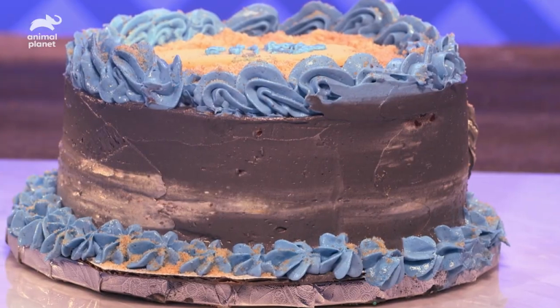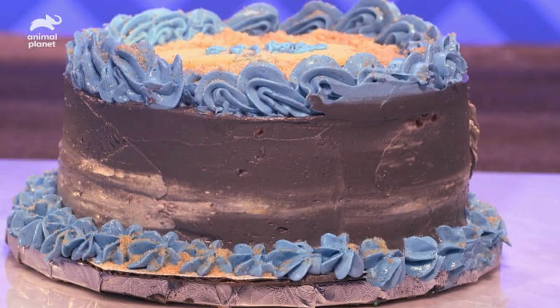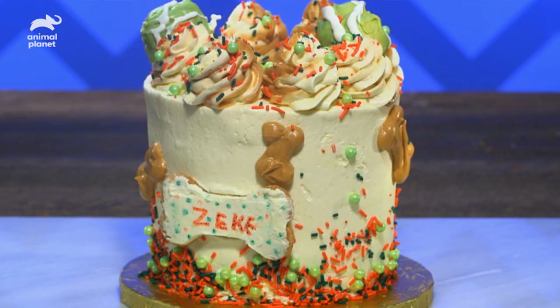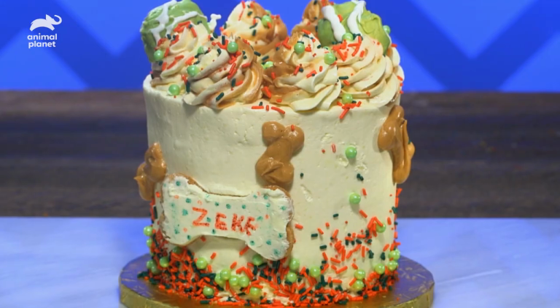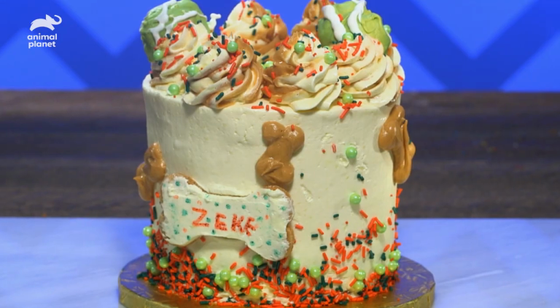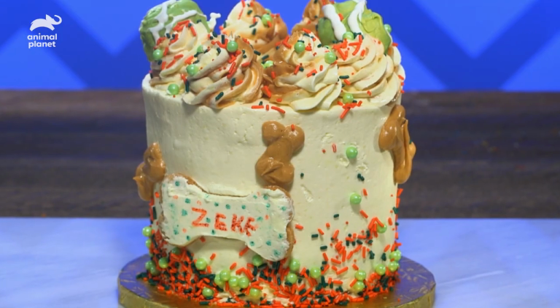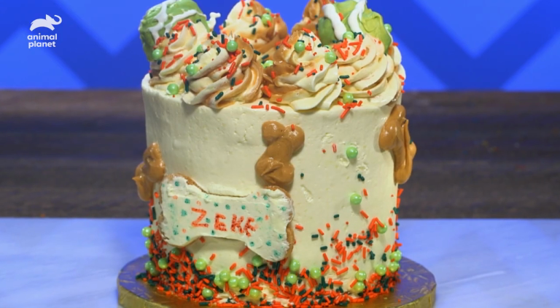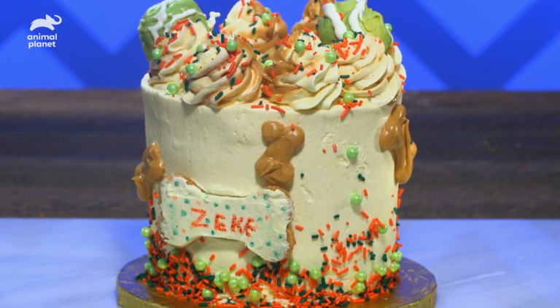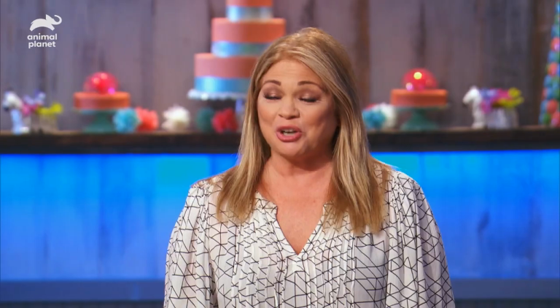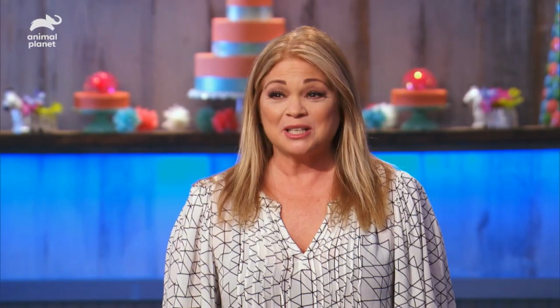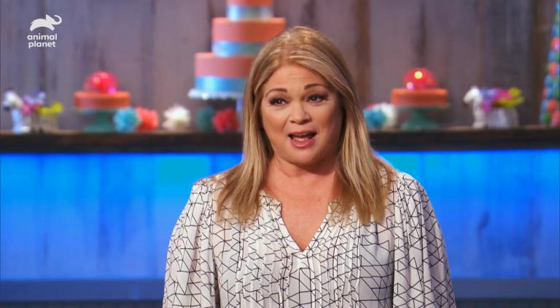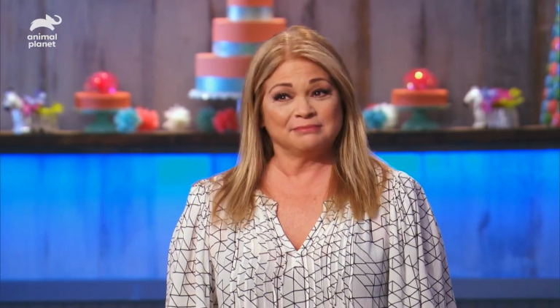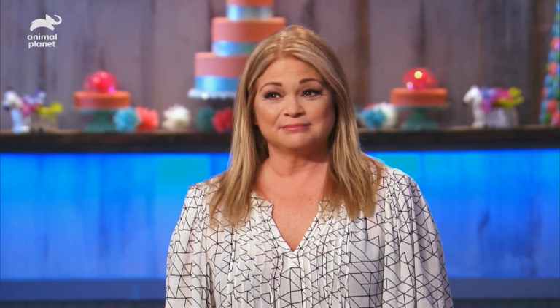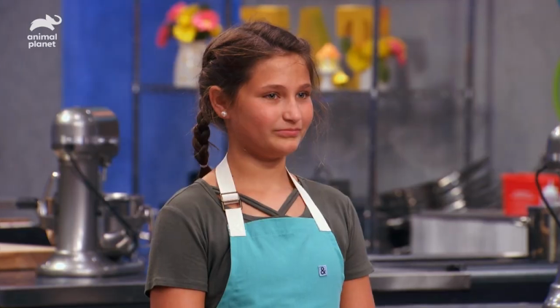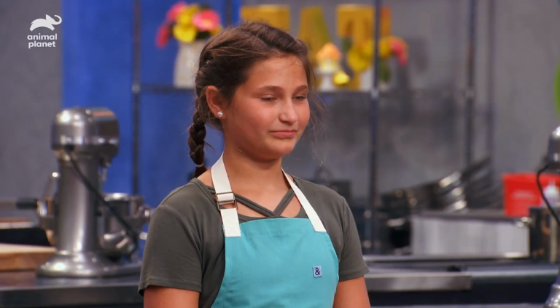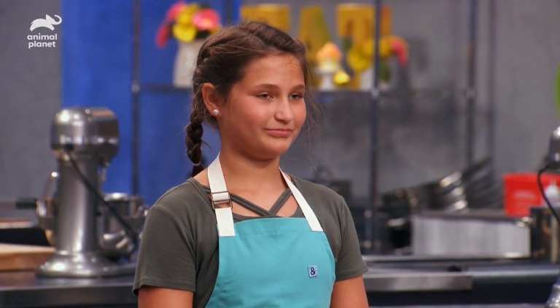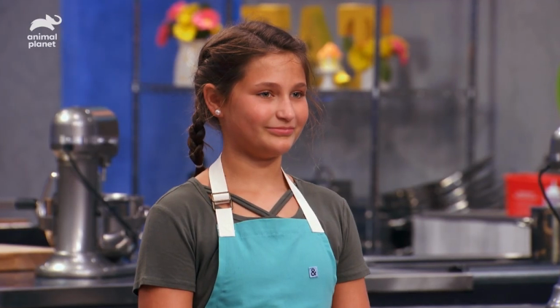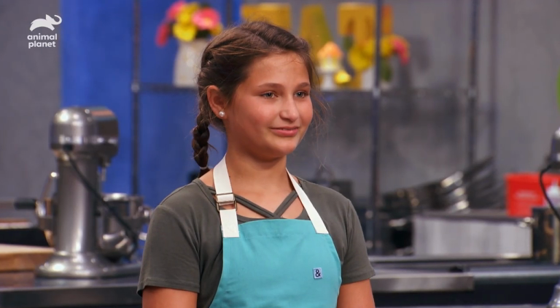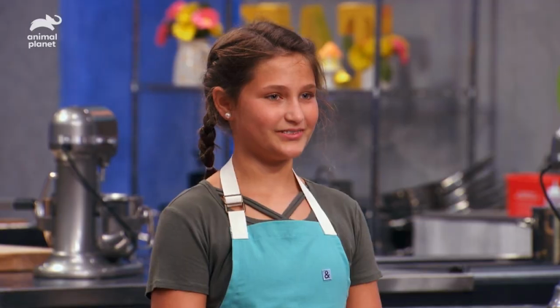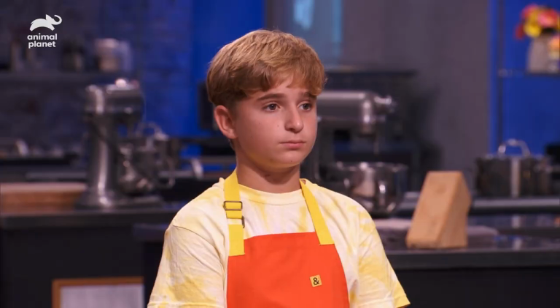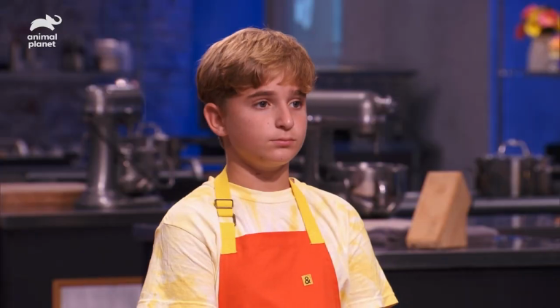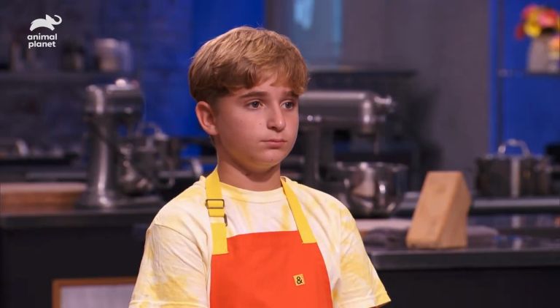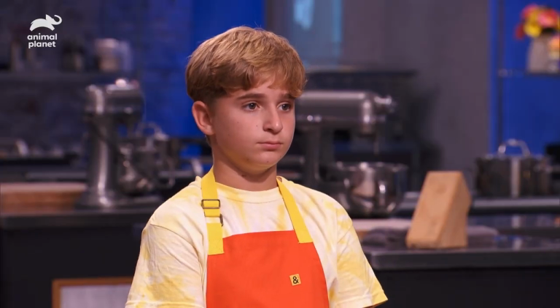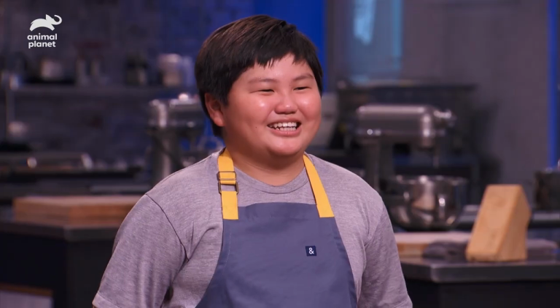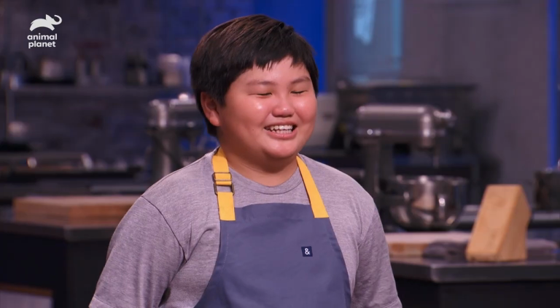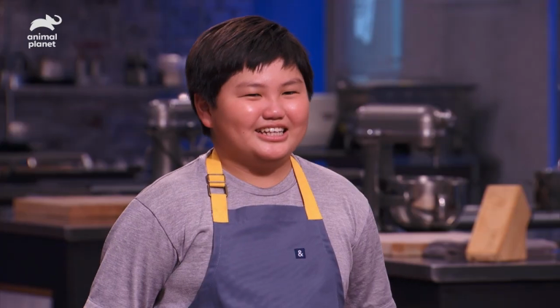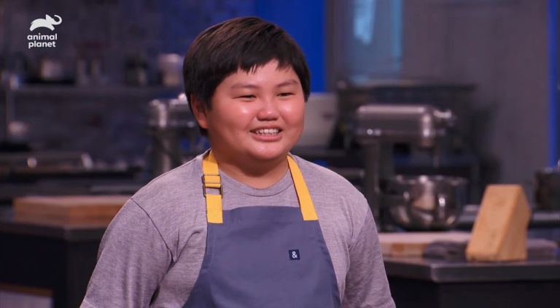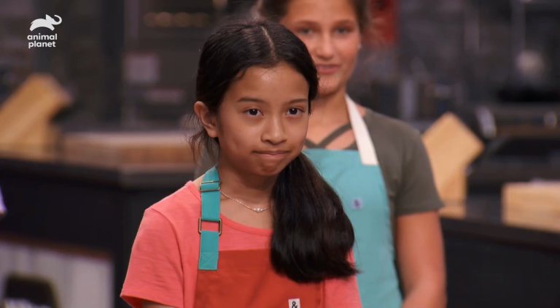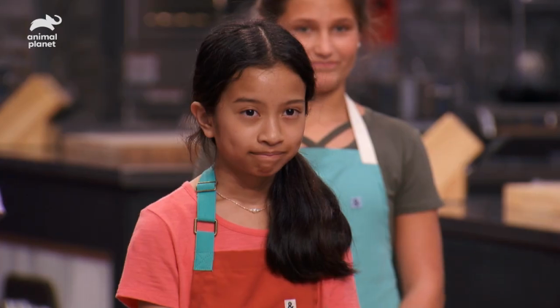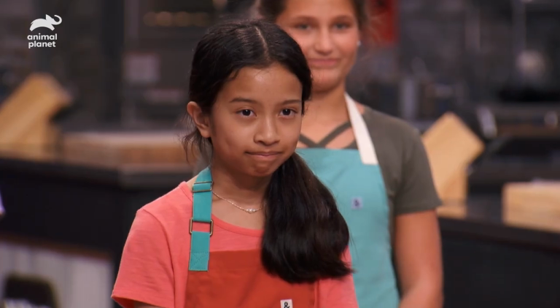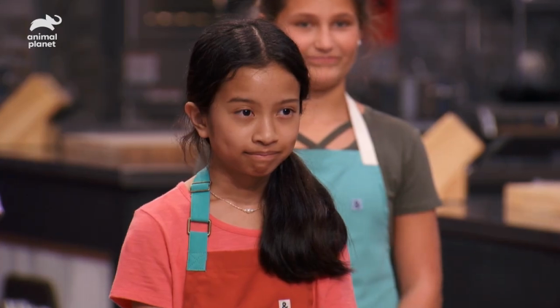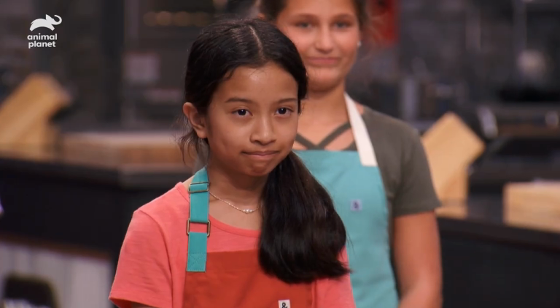Only one baker is the best in show today, and that baker is... Bella!